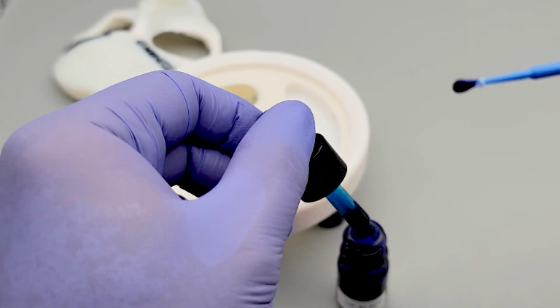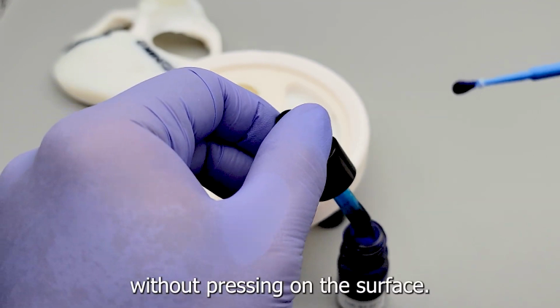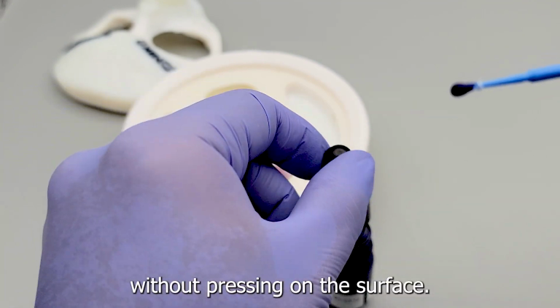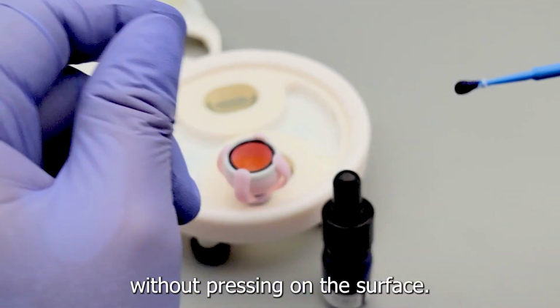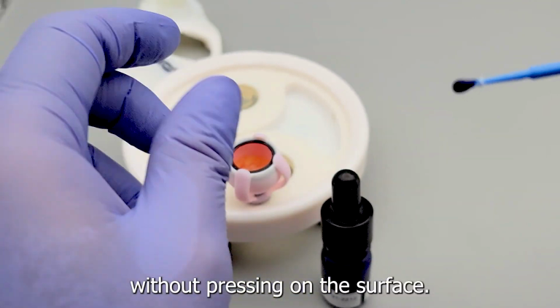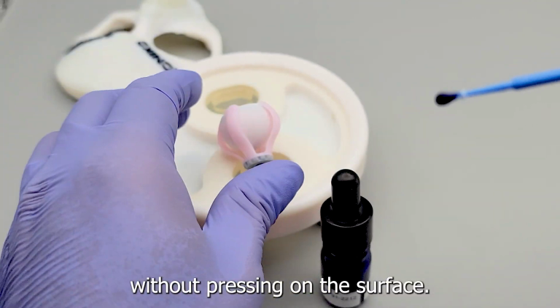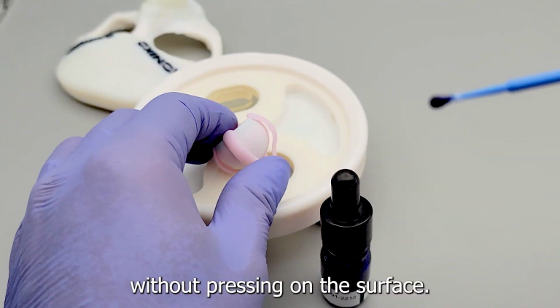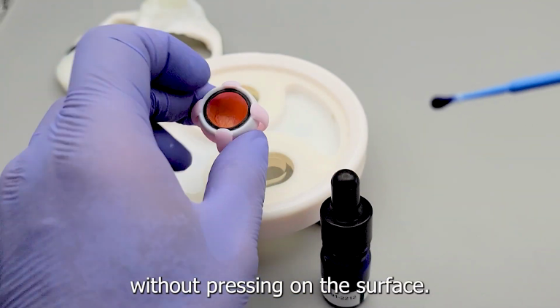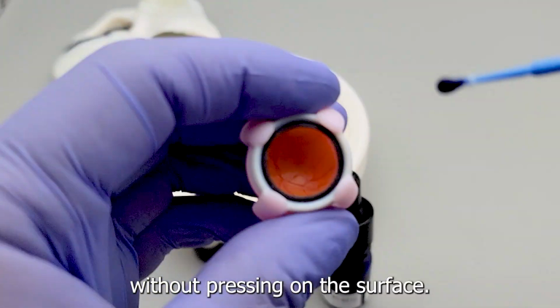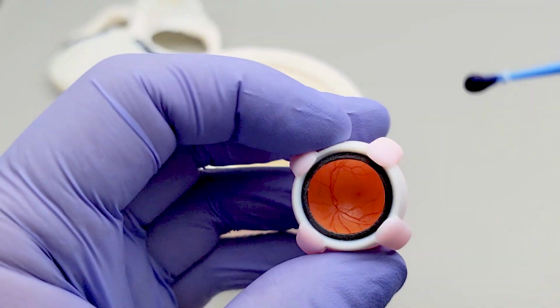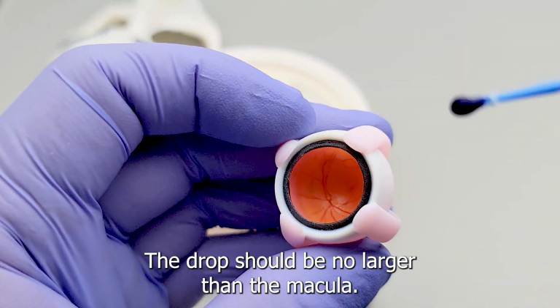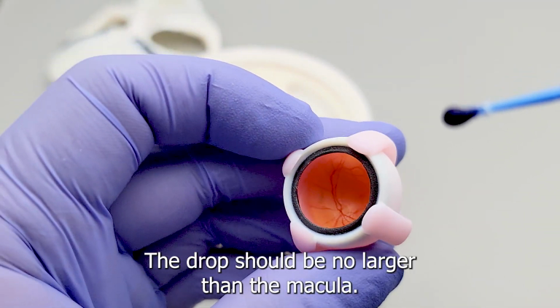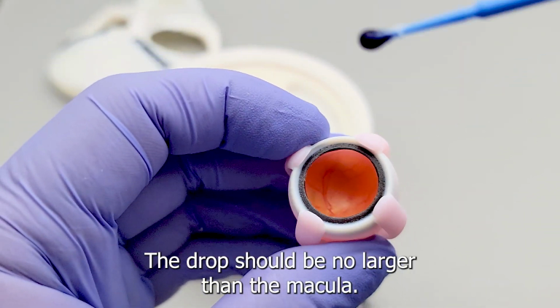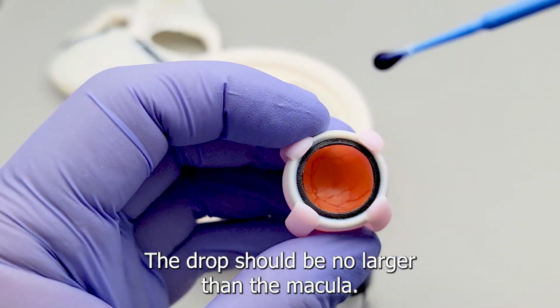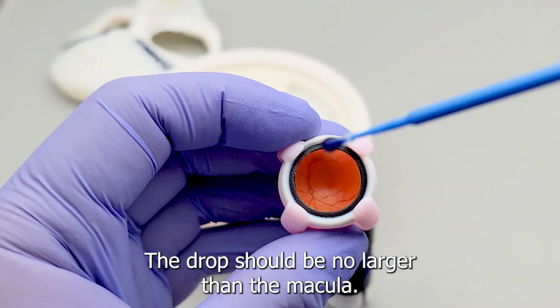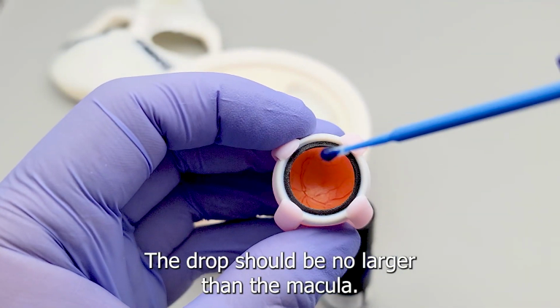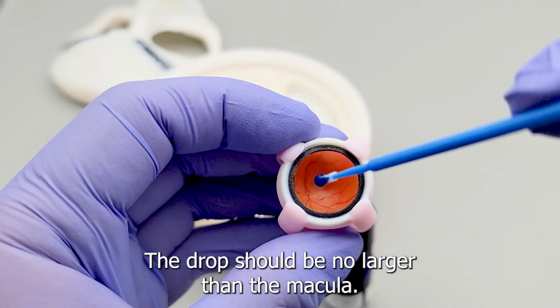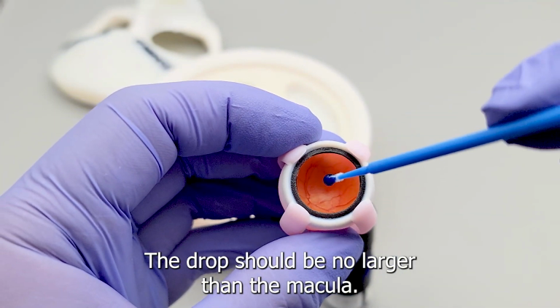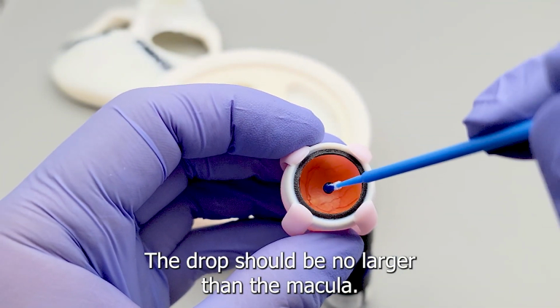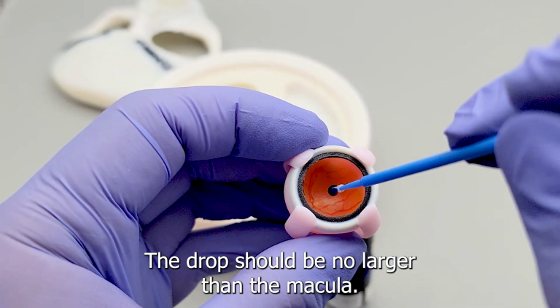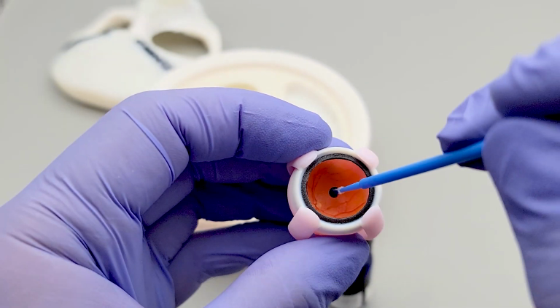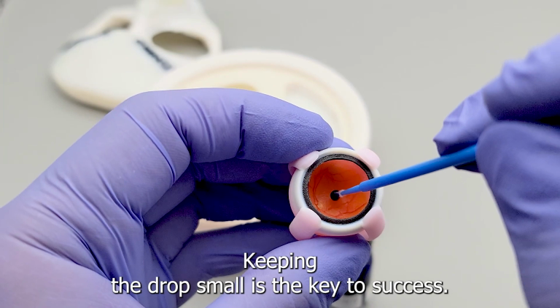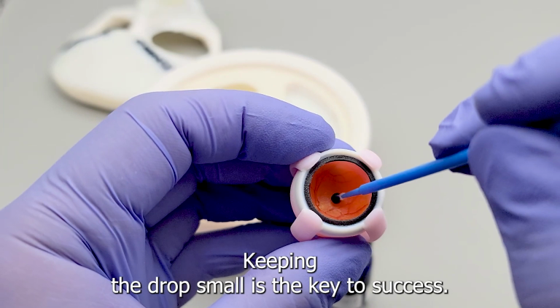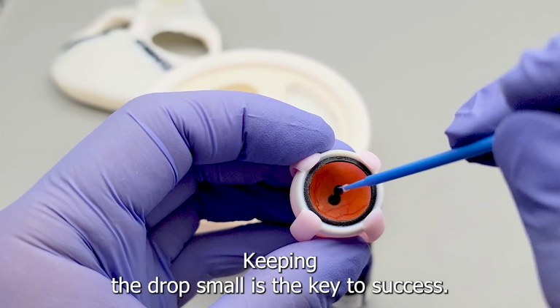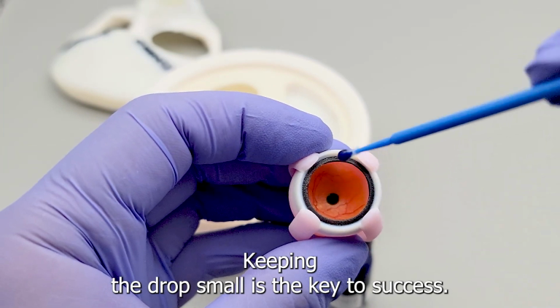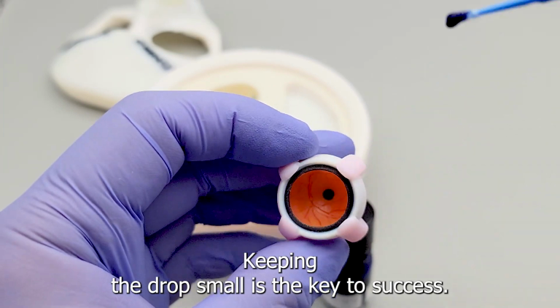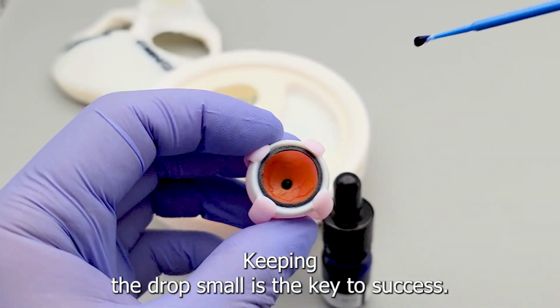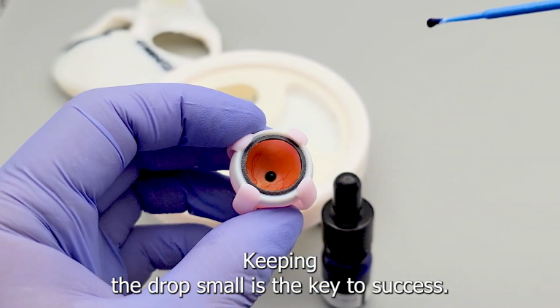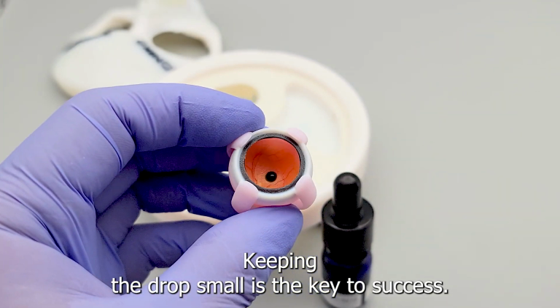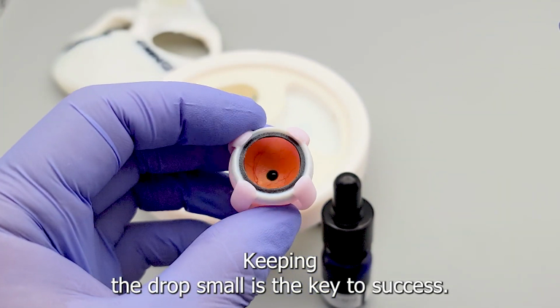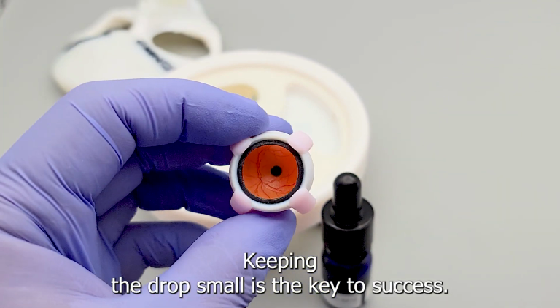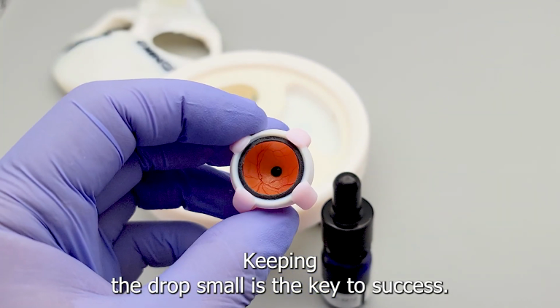Without pressing on the surface, the drop should be no larger than the macula. Keeping the drop small is the key to success.